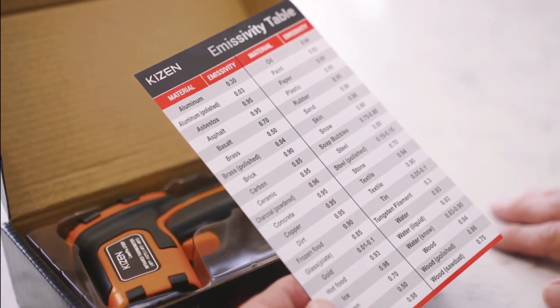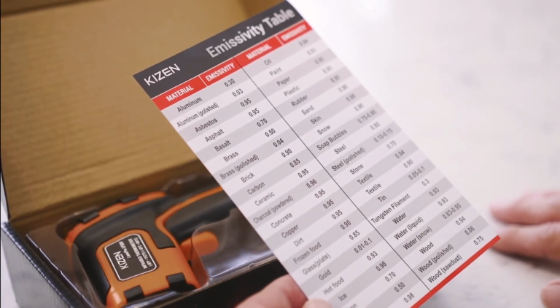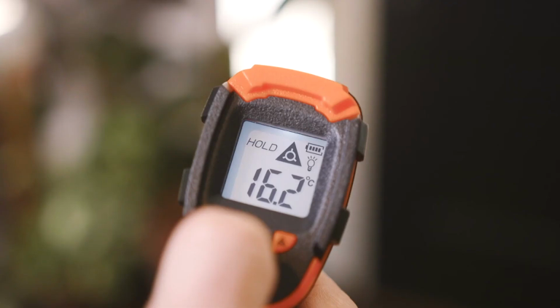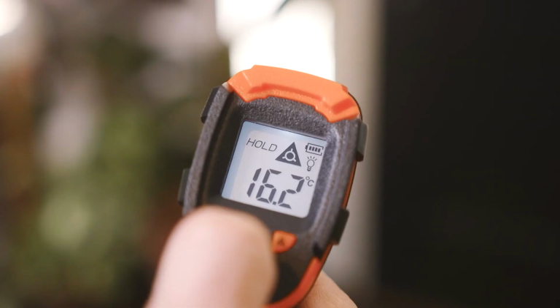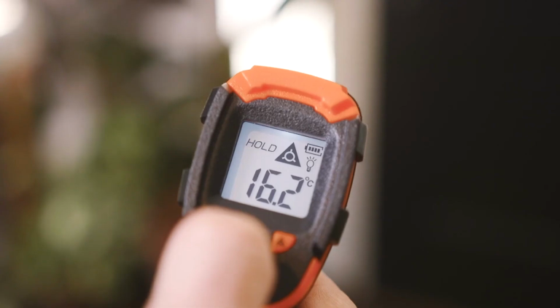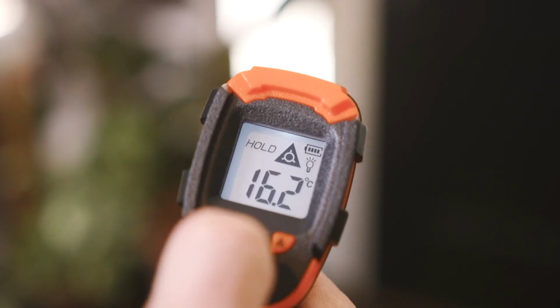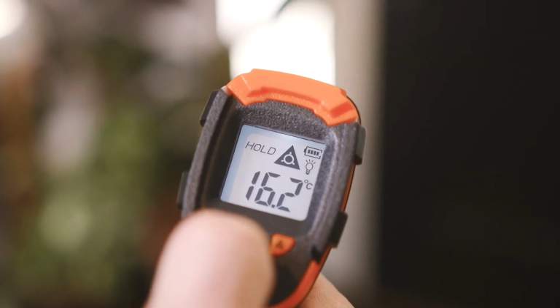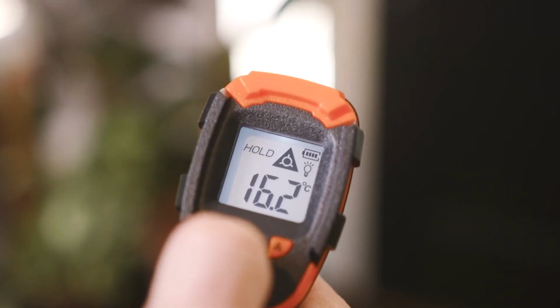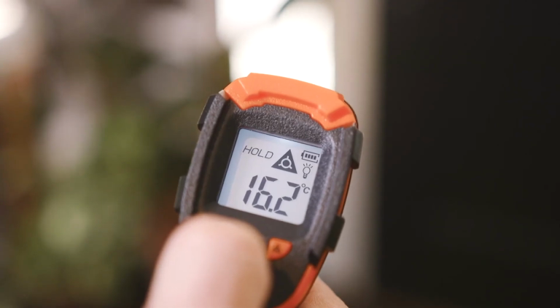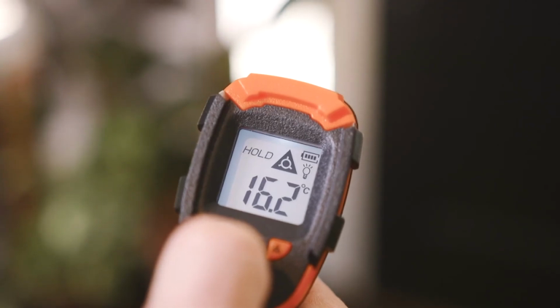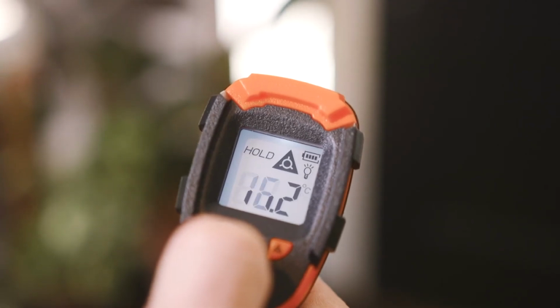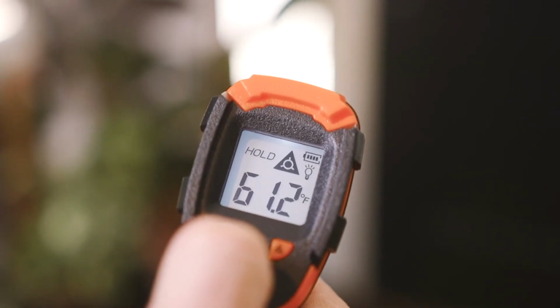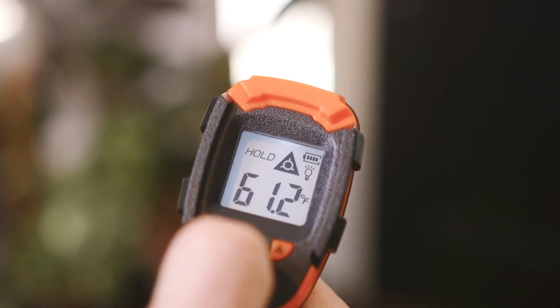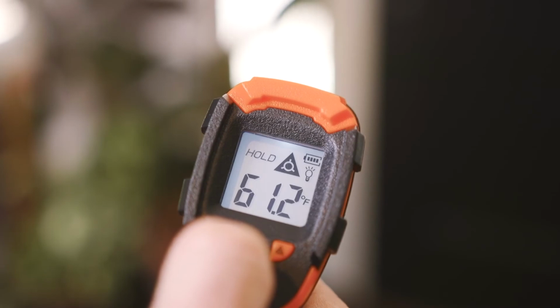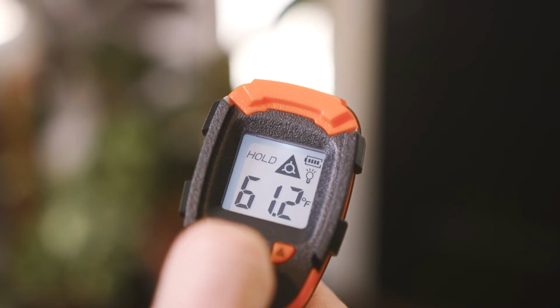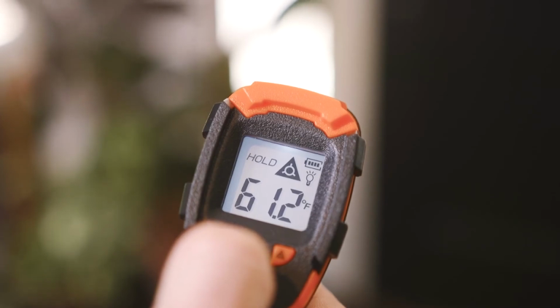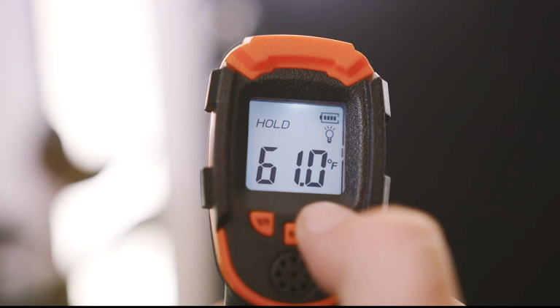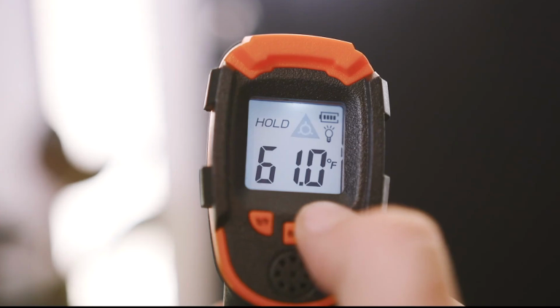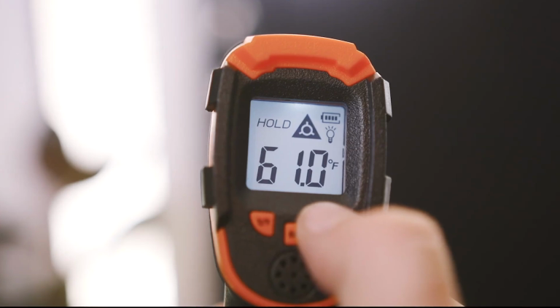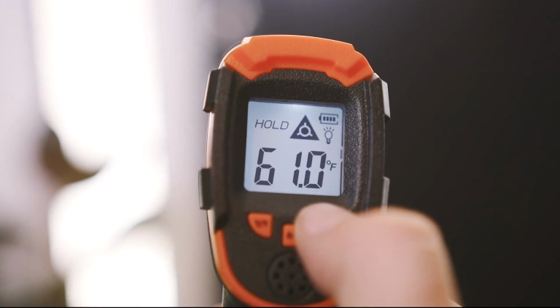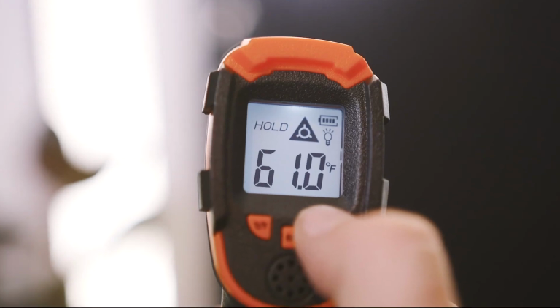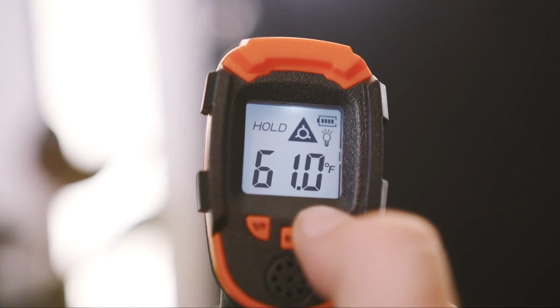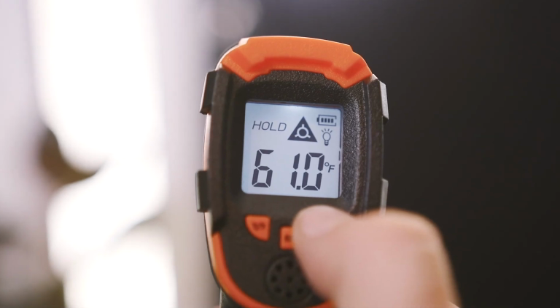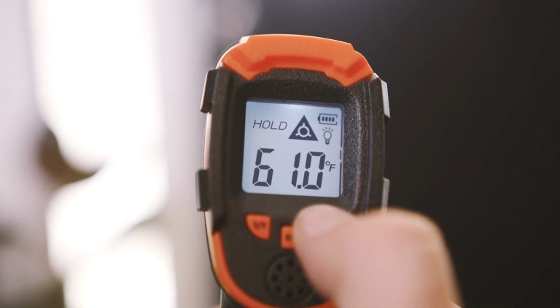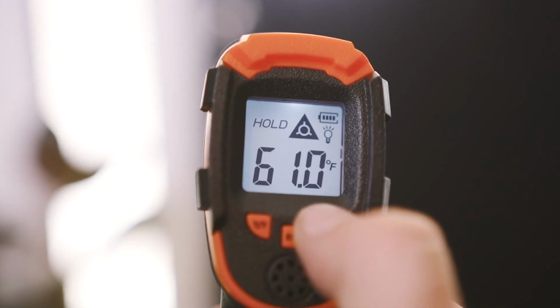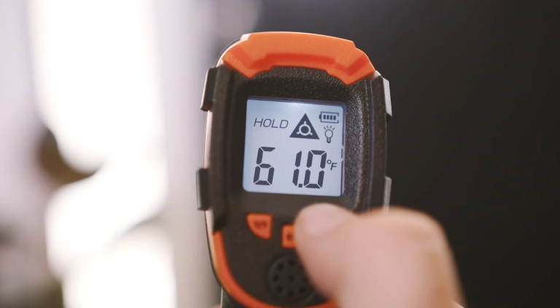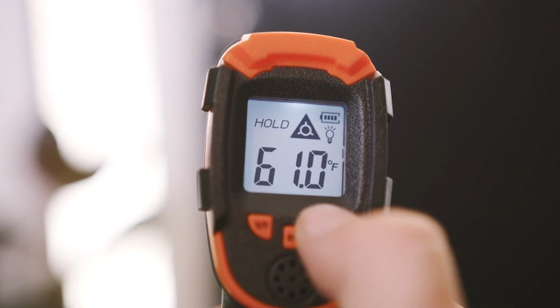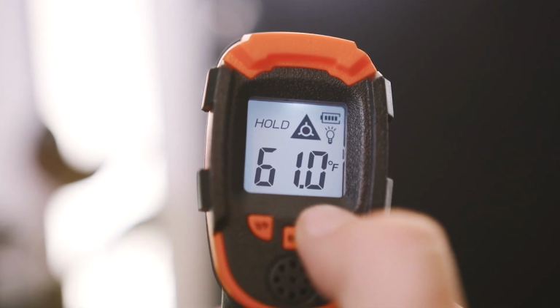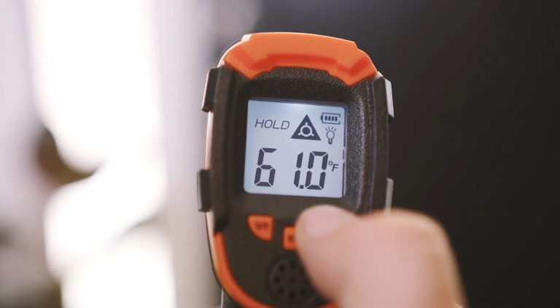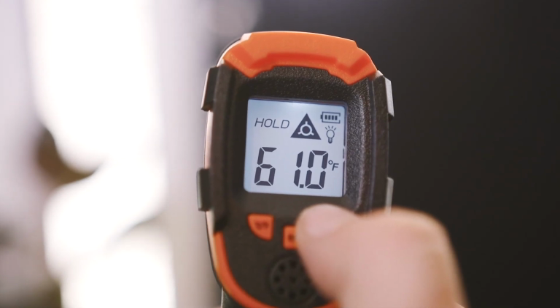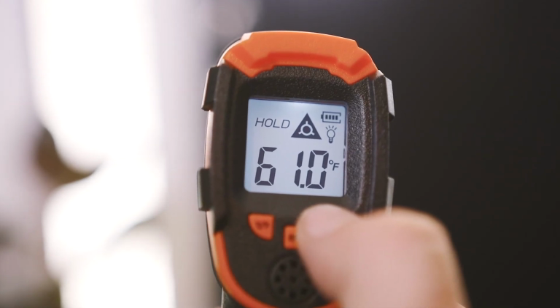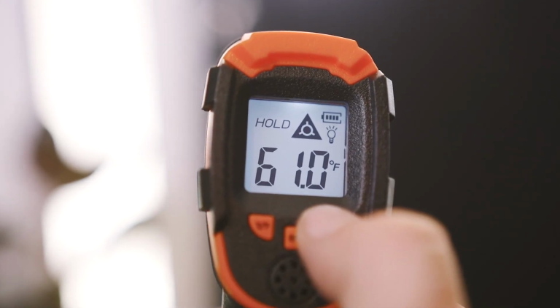You can switch between Celsius or Fahrenheit and the laser light can also be toggled on and off.